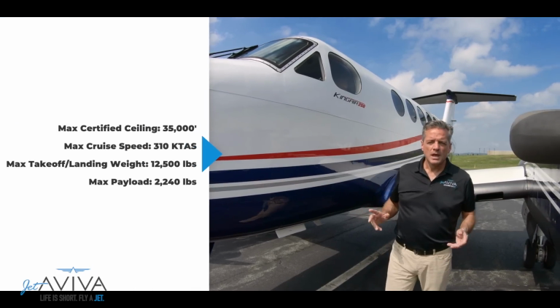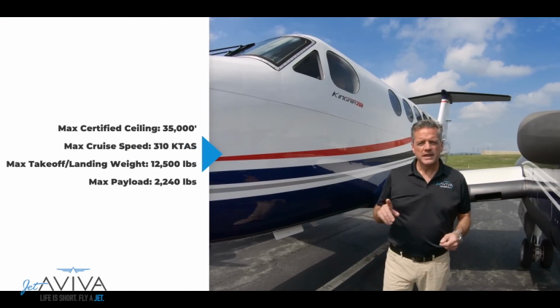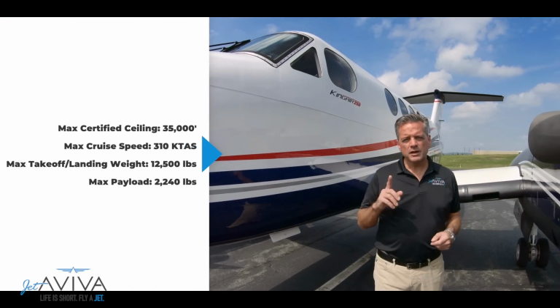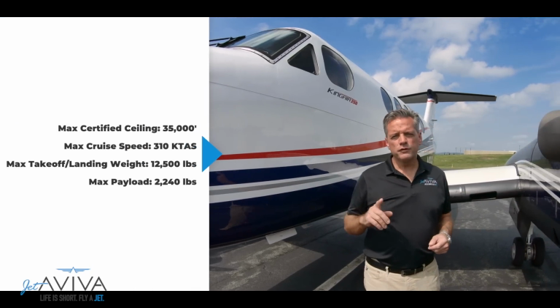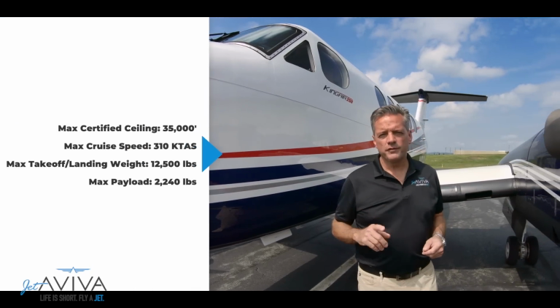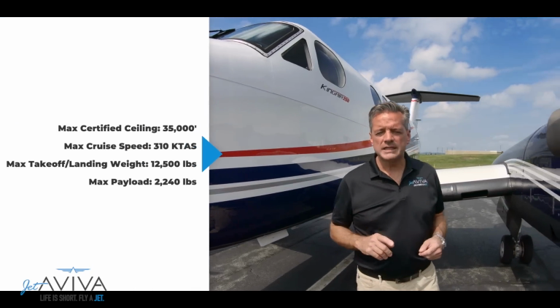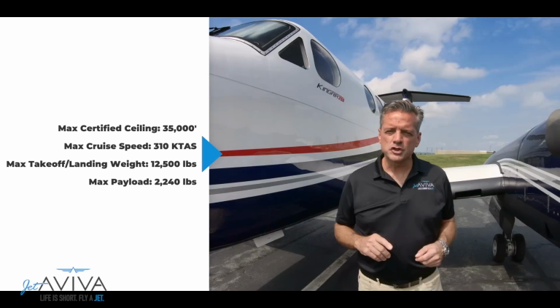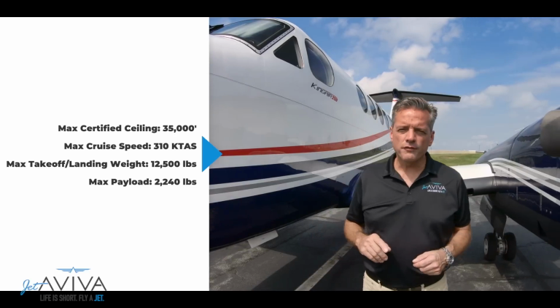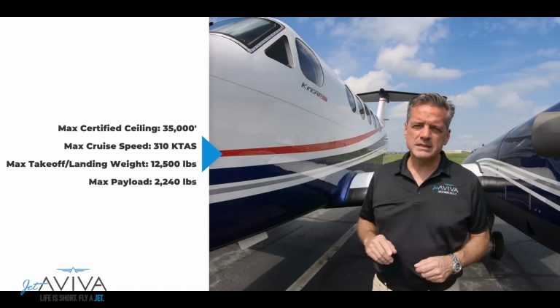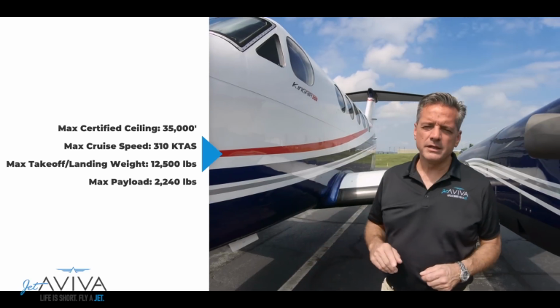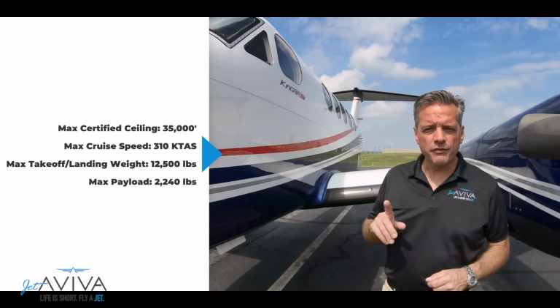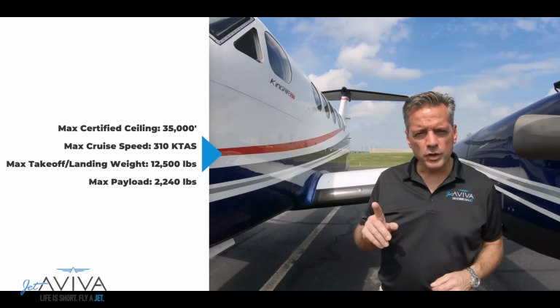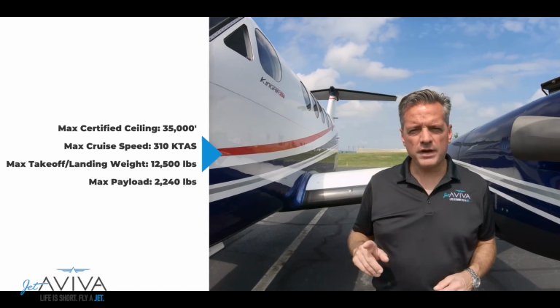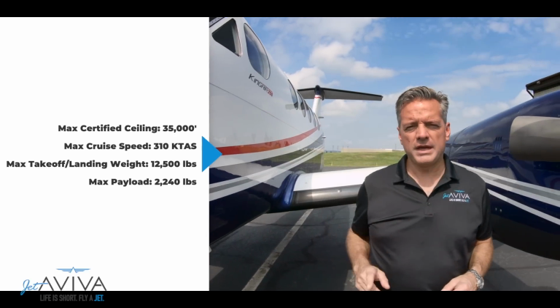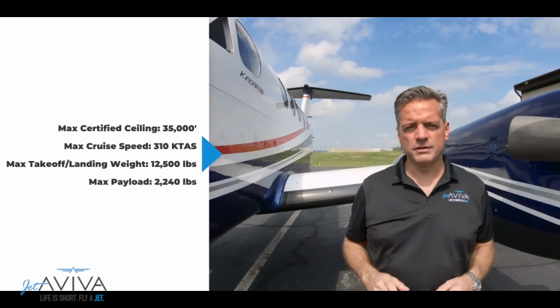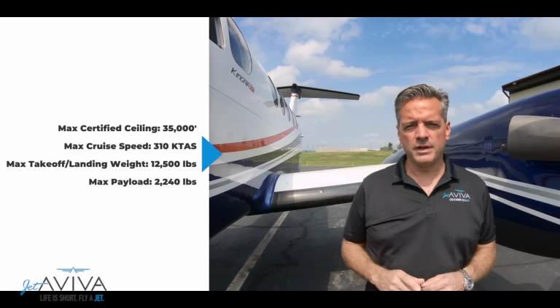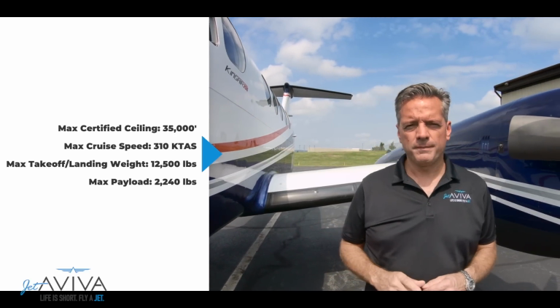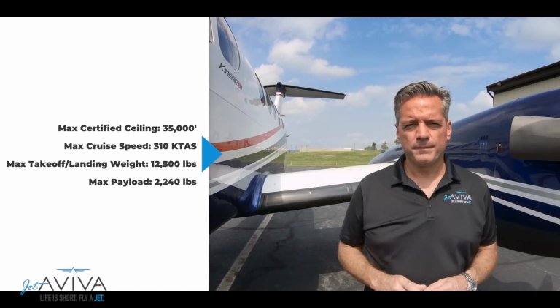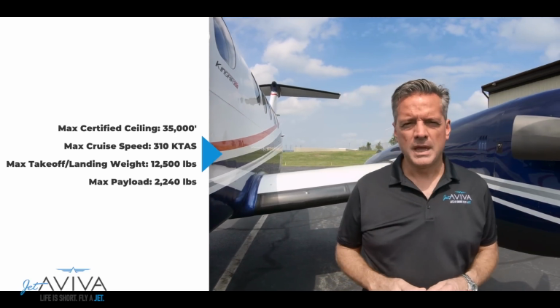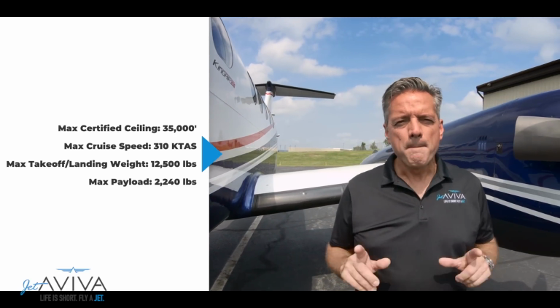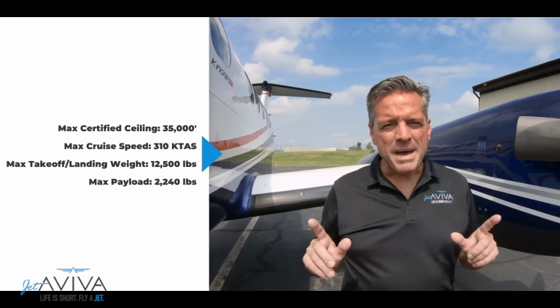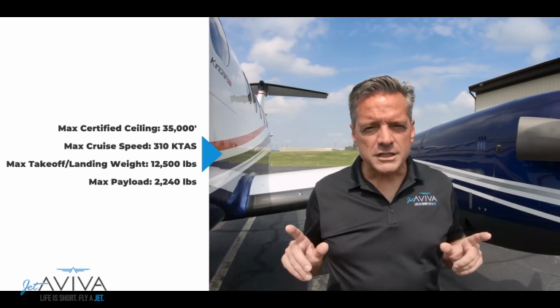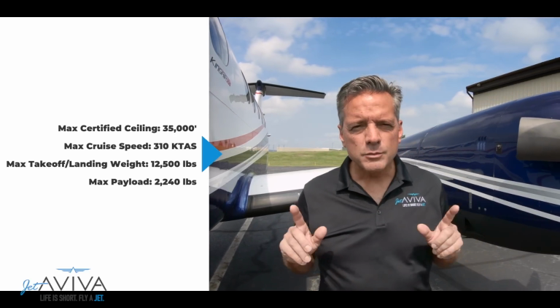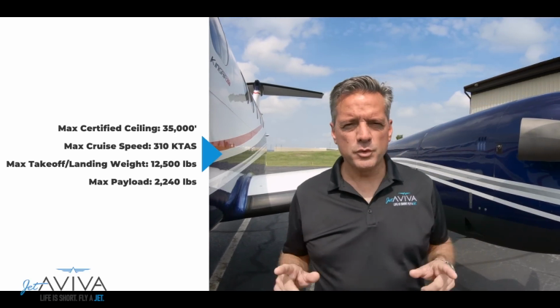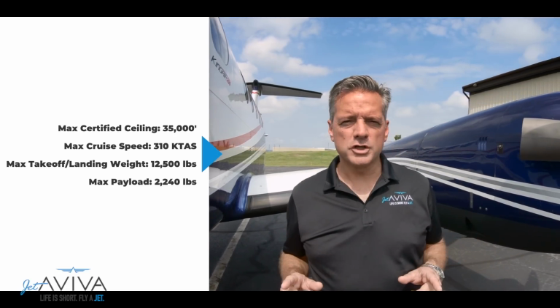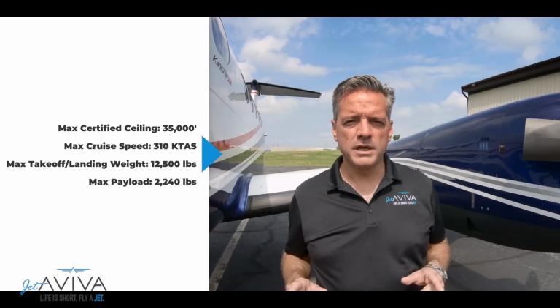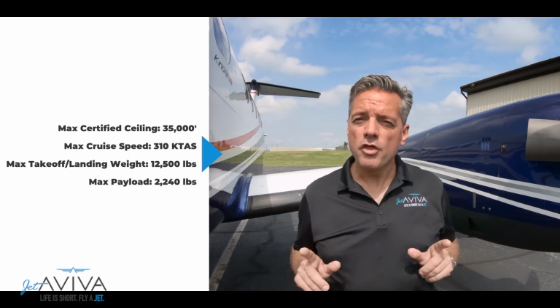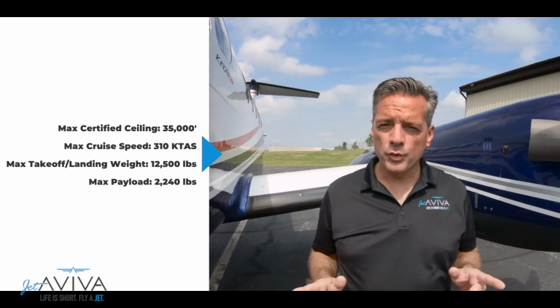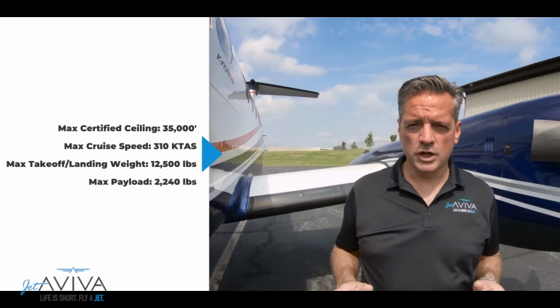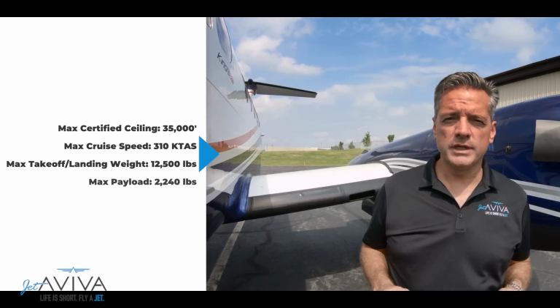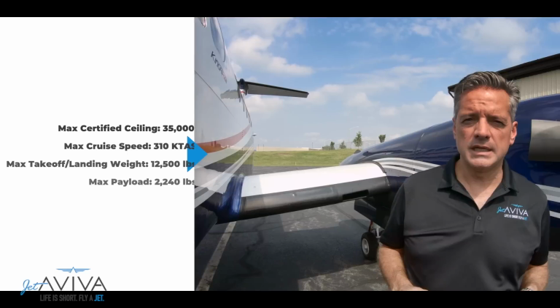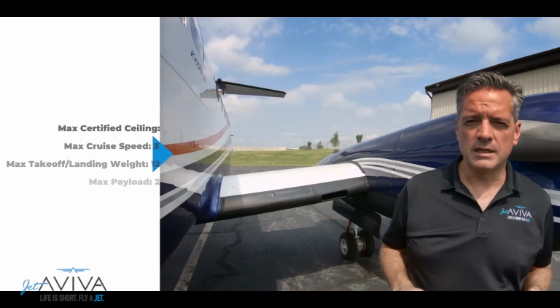The King Air 250 has a certified ceiling of 35,000 feet. Maximum true airspeed: 310 knots.